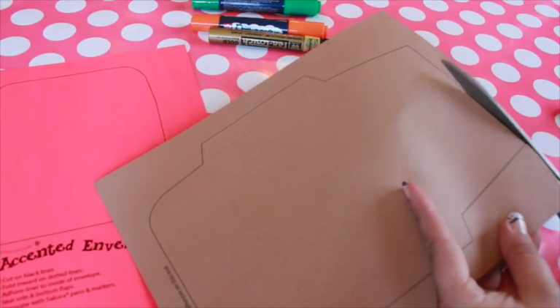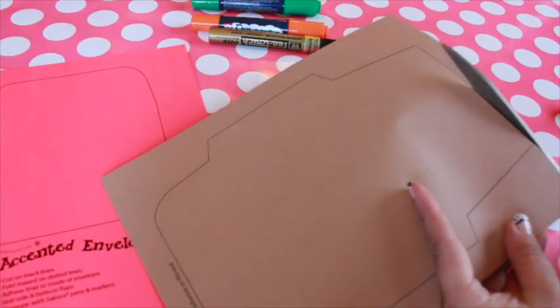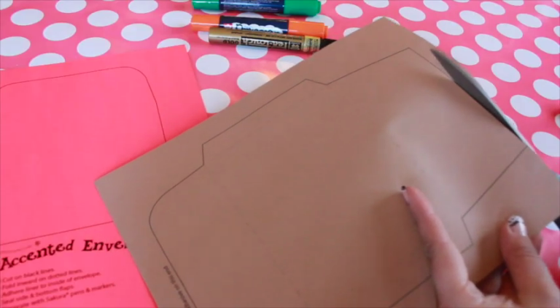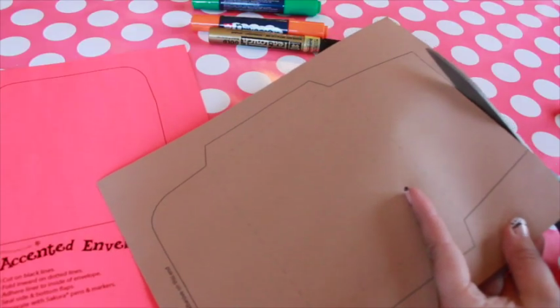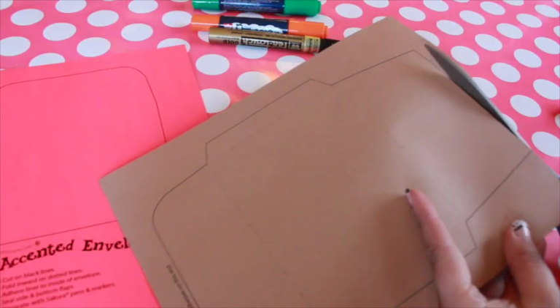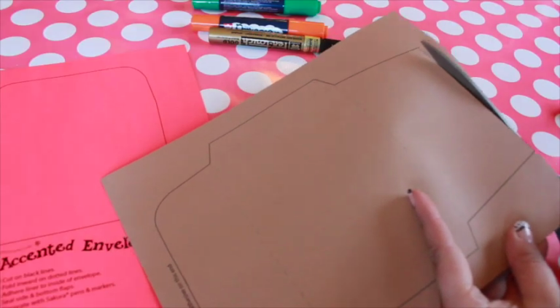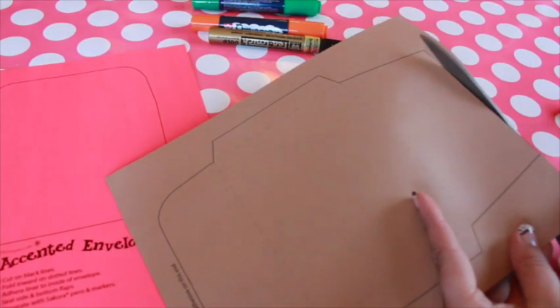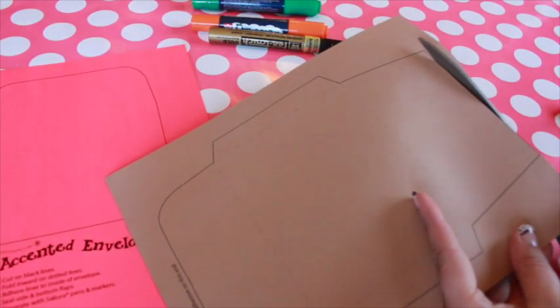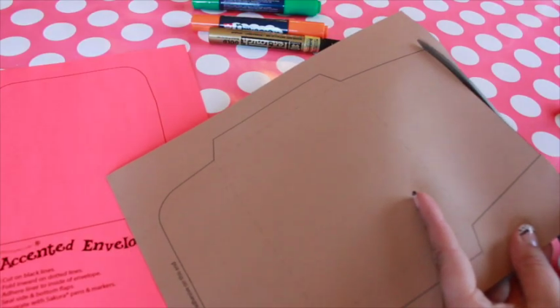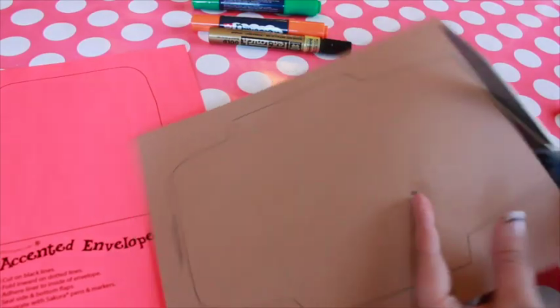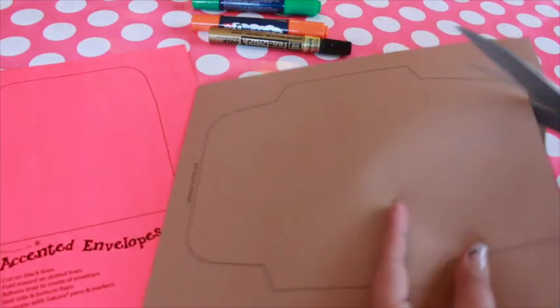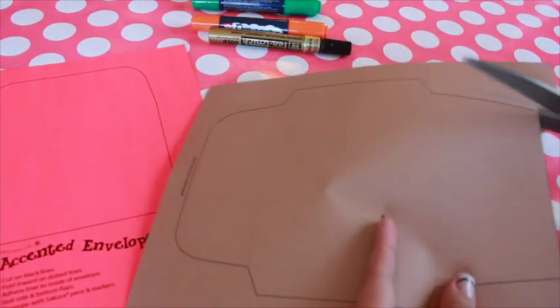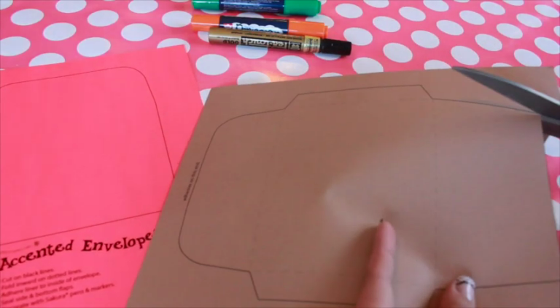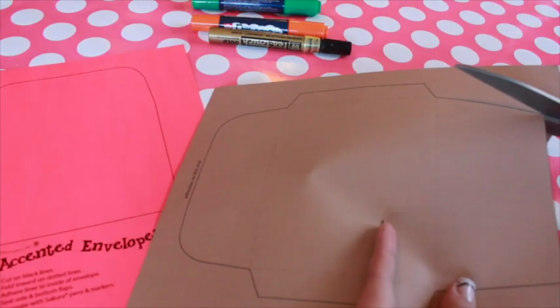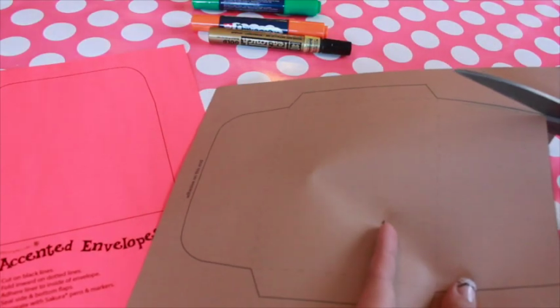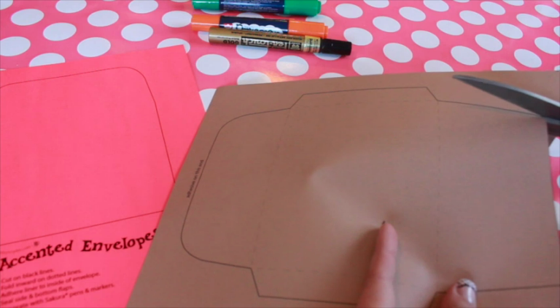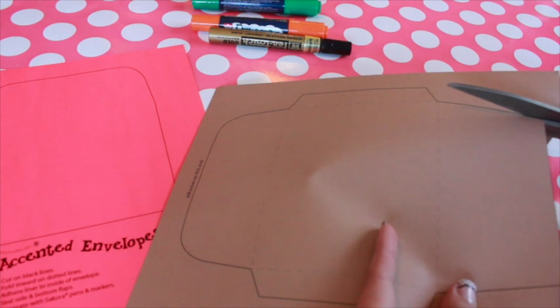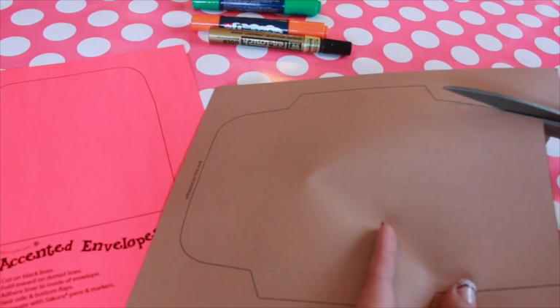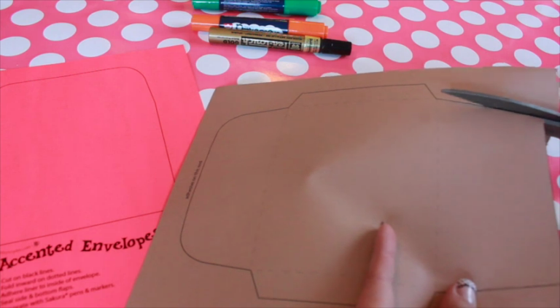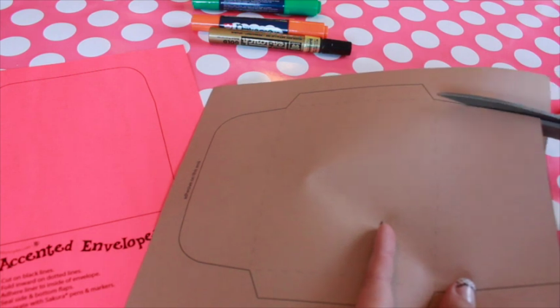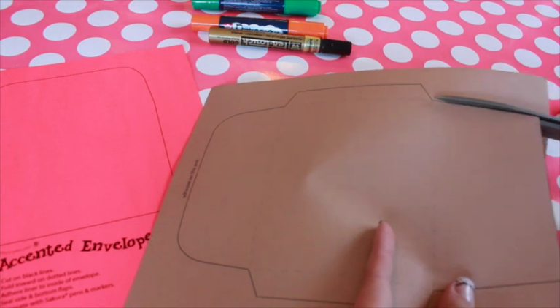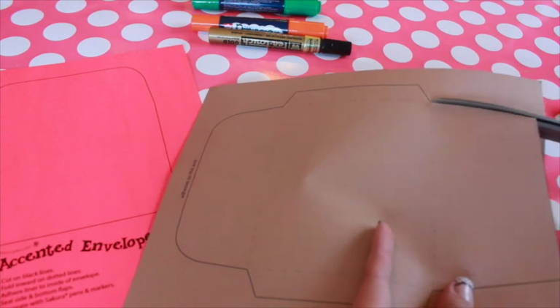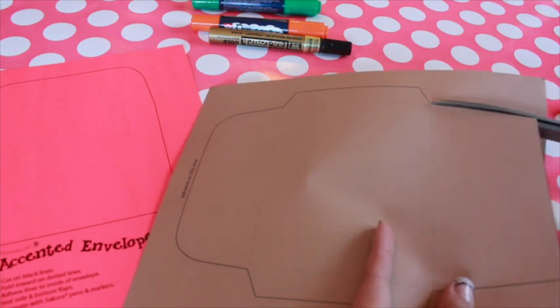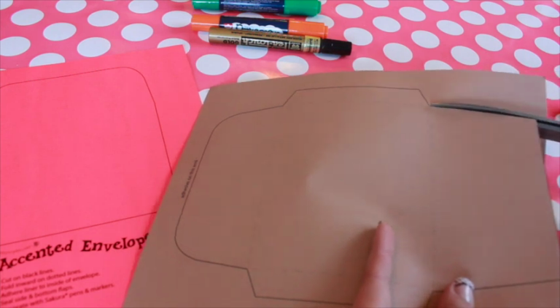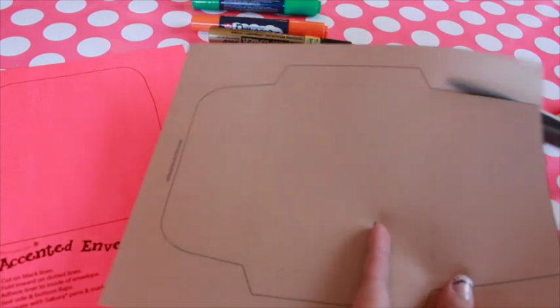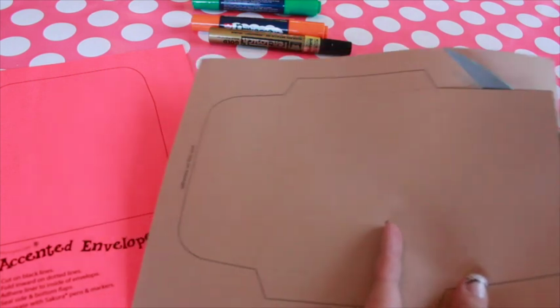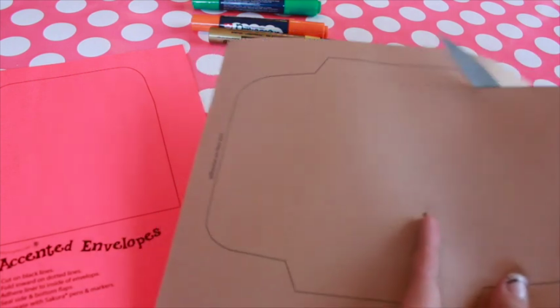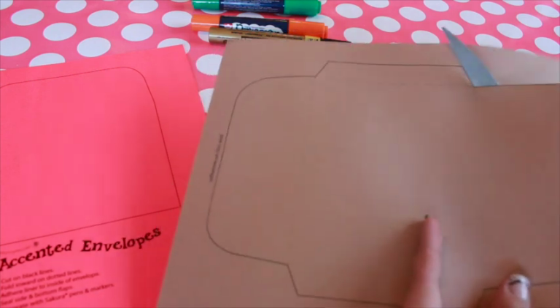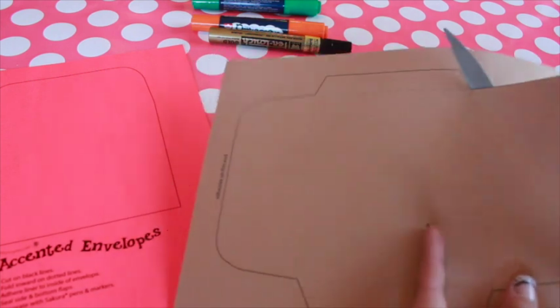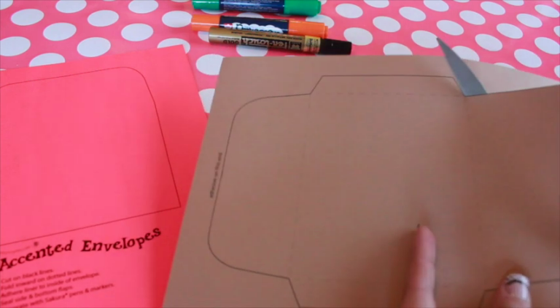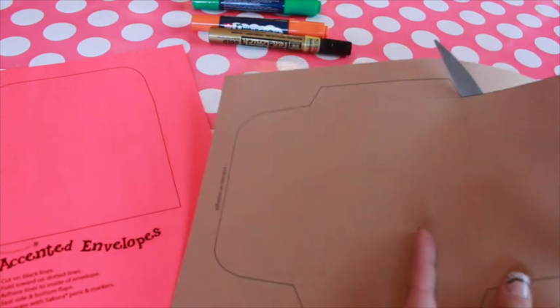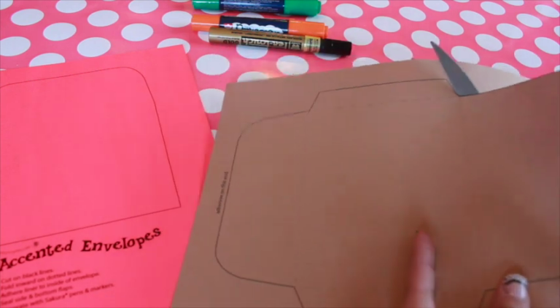Cut out the templates along the black lines. You can start embellishing the paper now, or you can wait until it's folded.